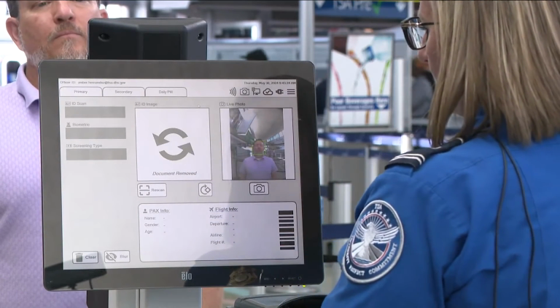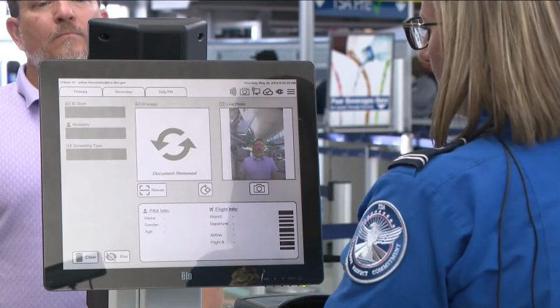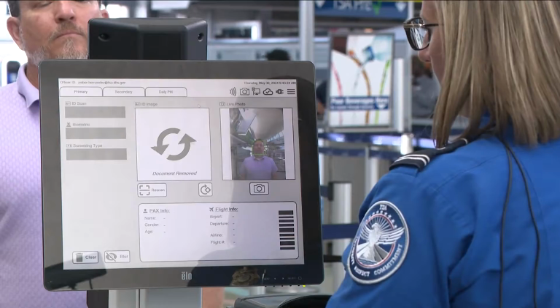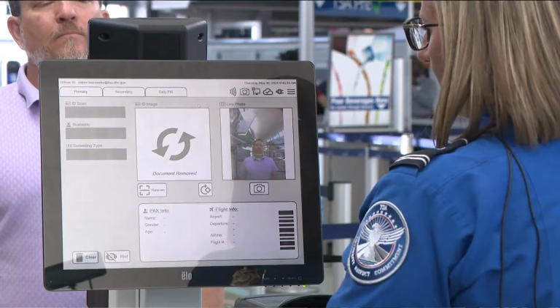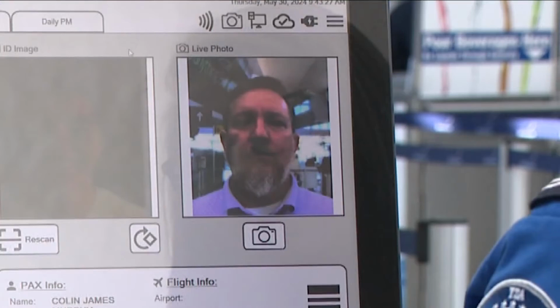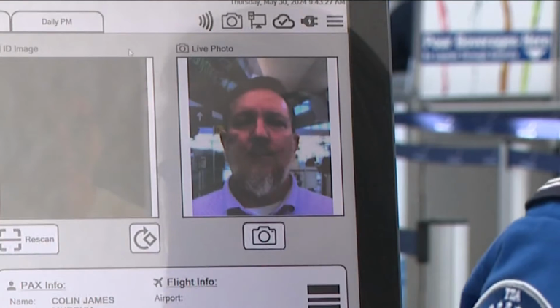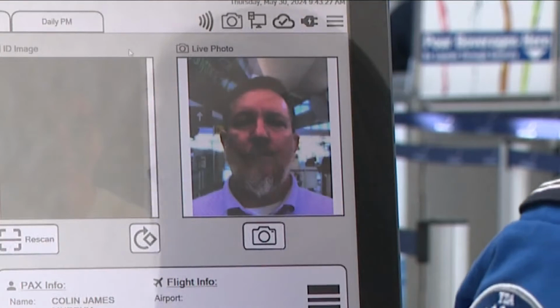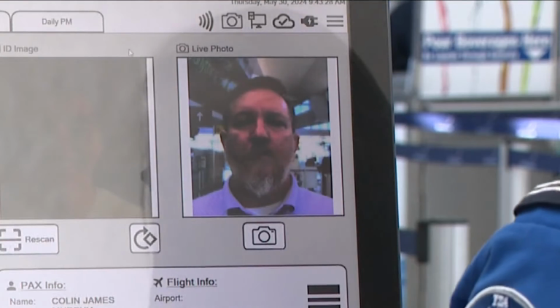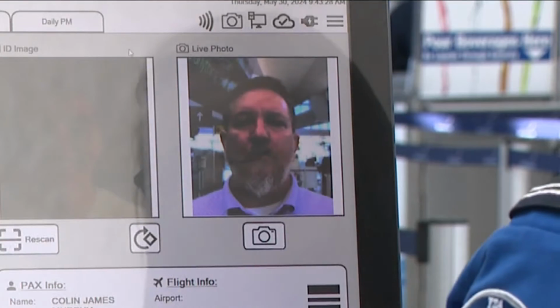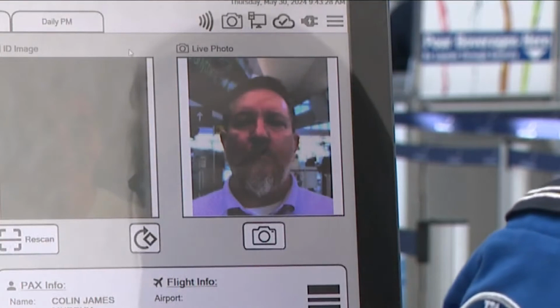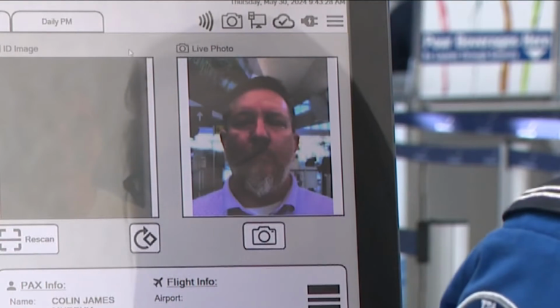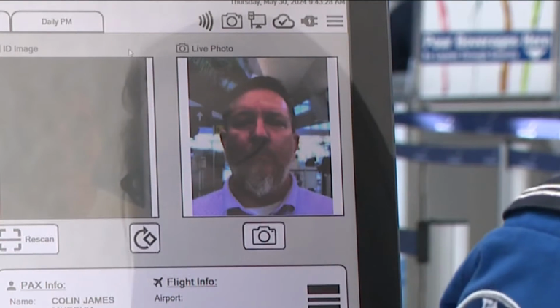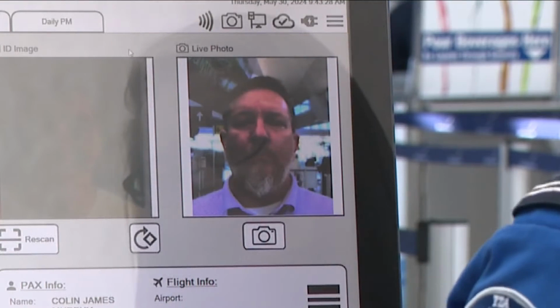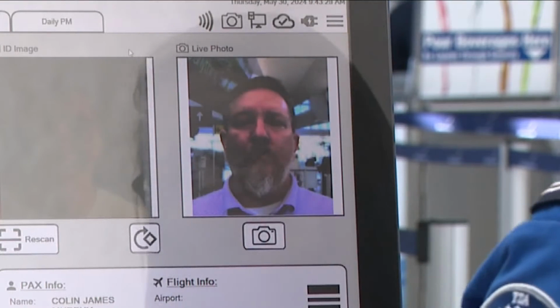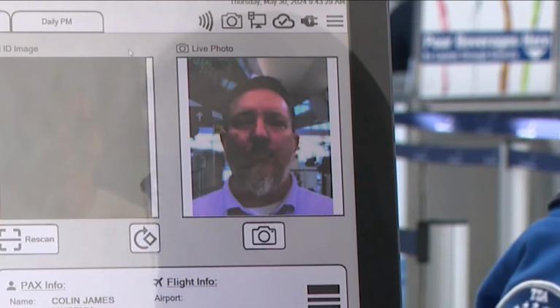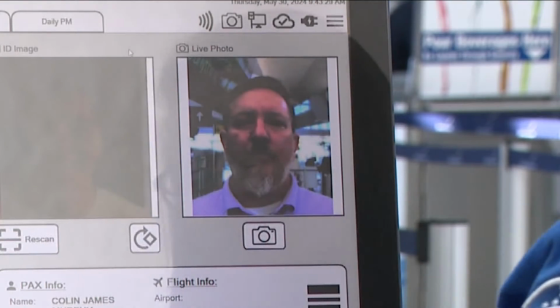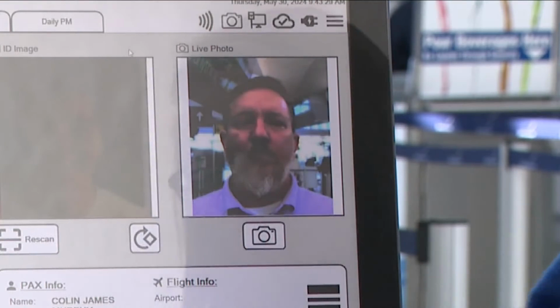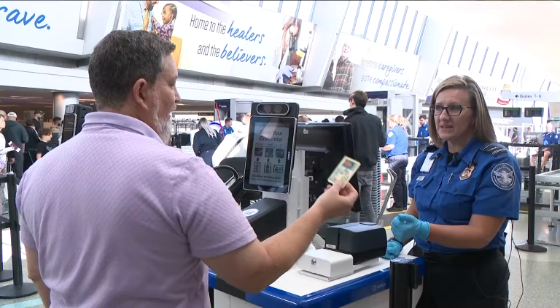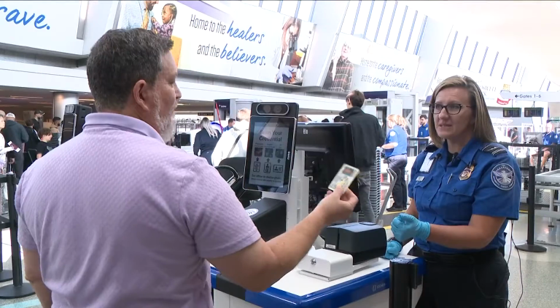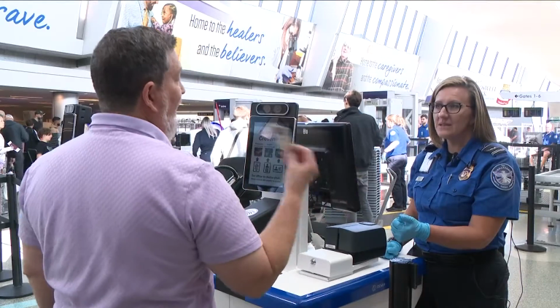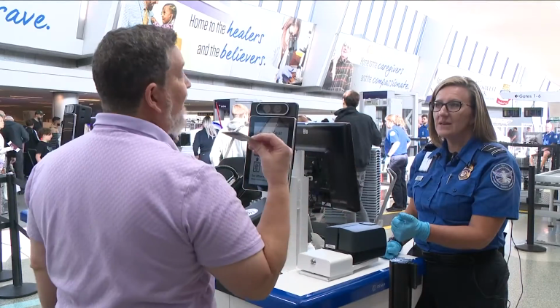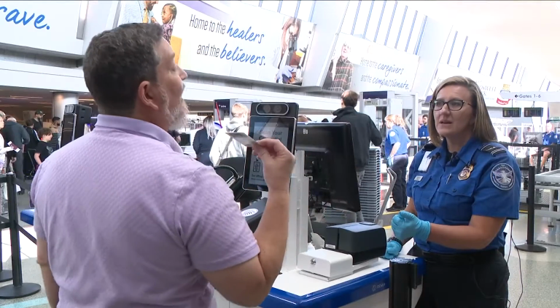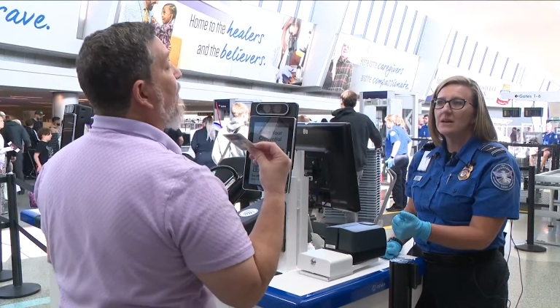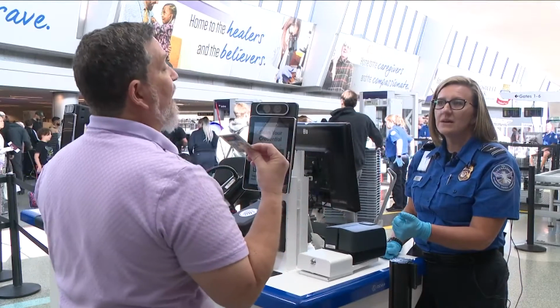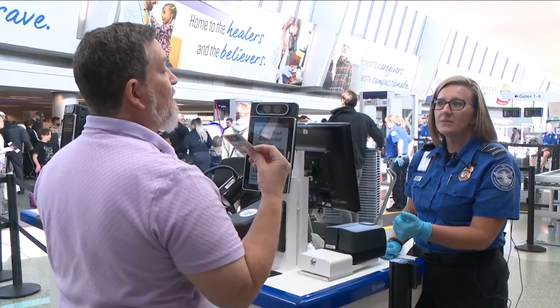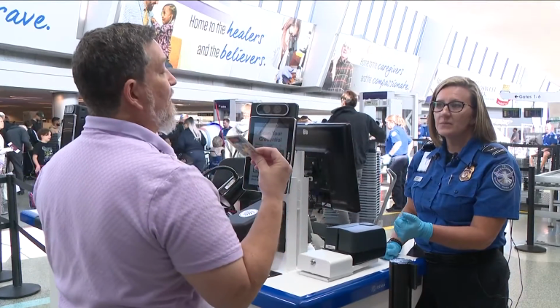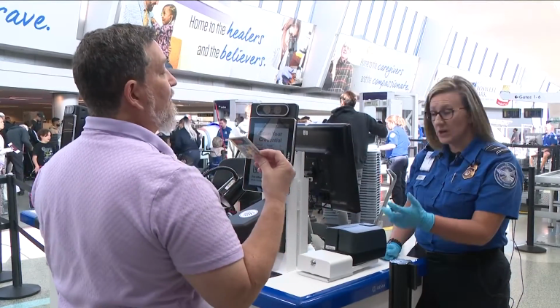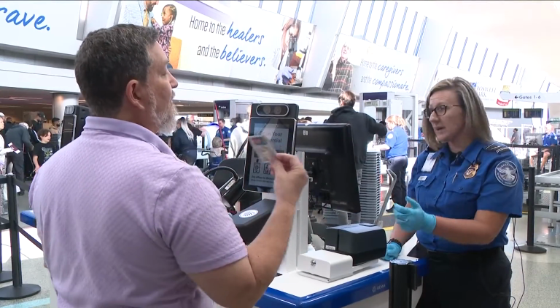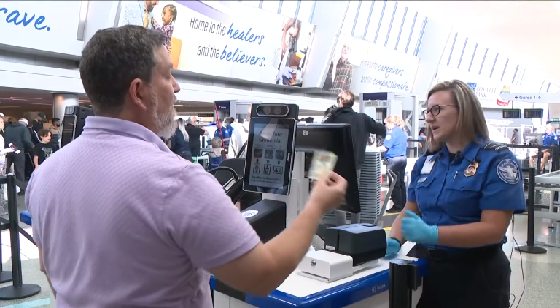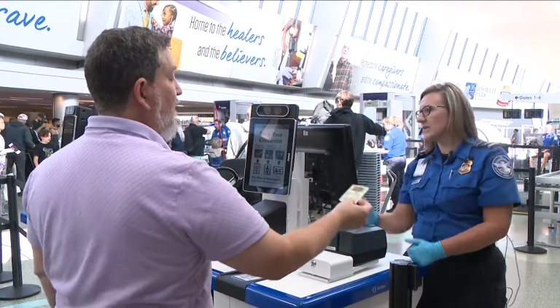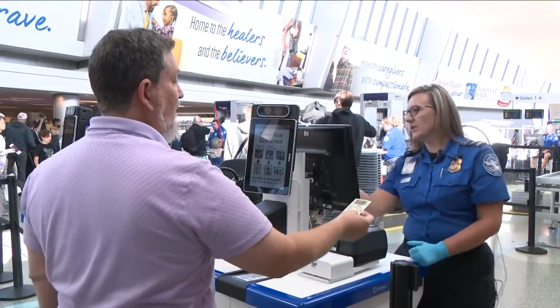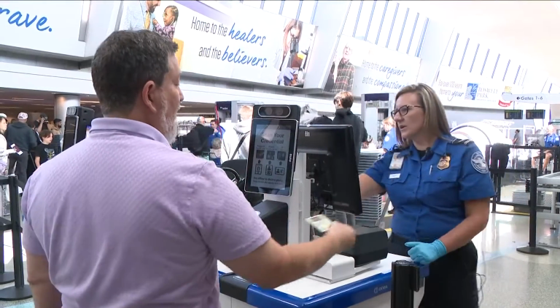TSA says it doesn't keep the photos, and you can't opt out. If you choose not to, they'll just screen you the way they did before.